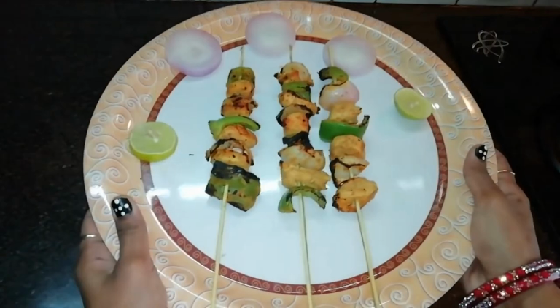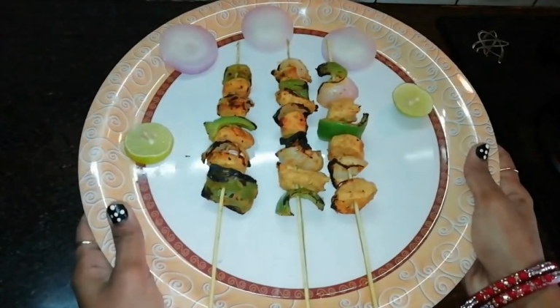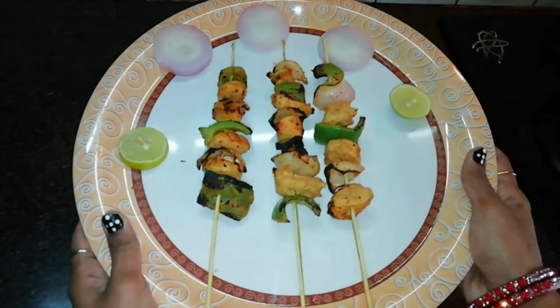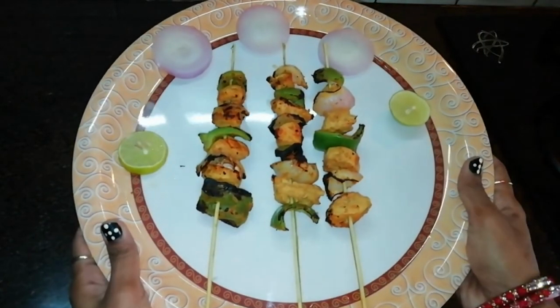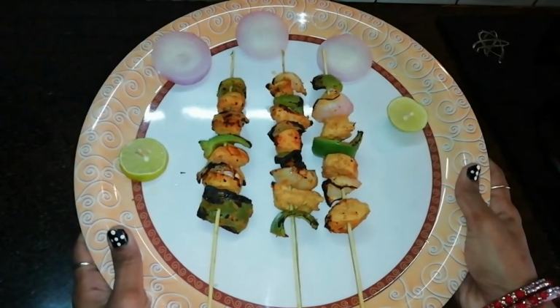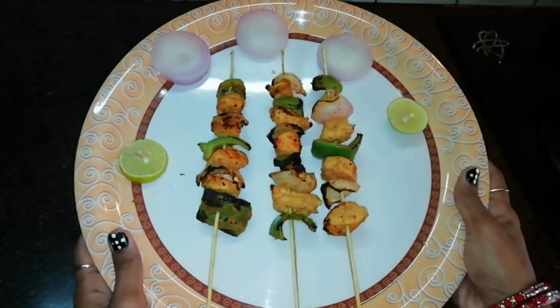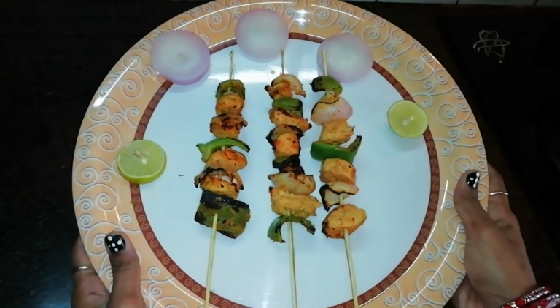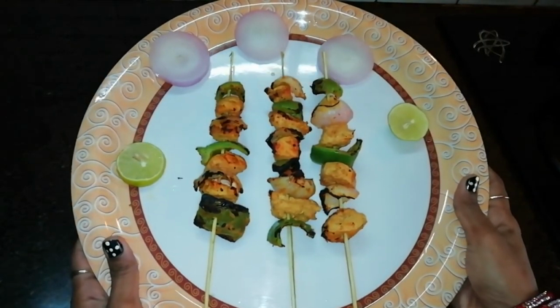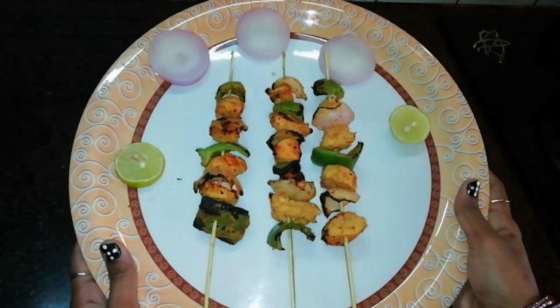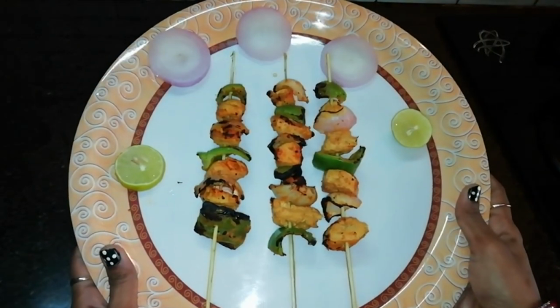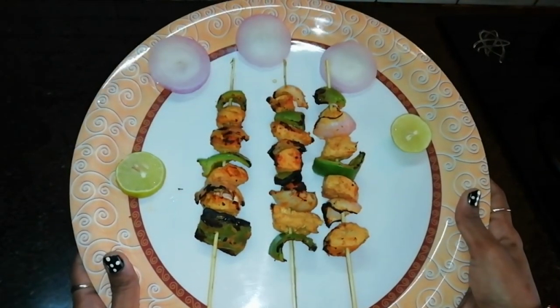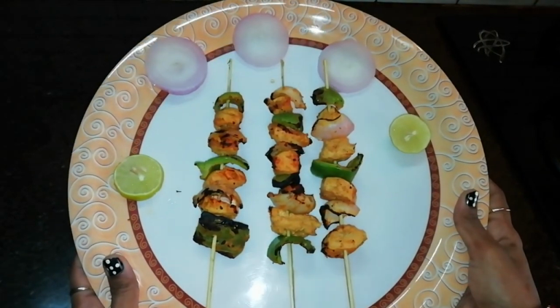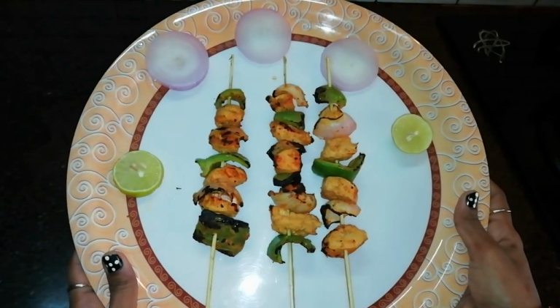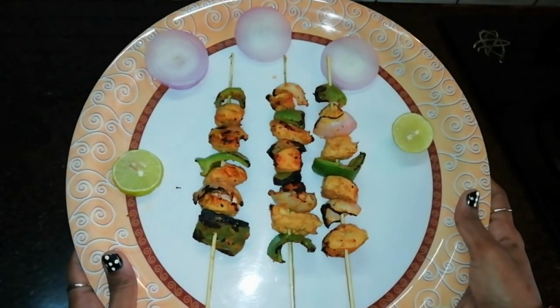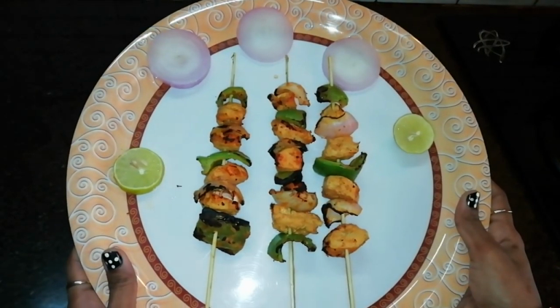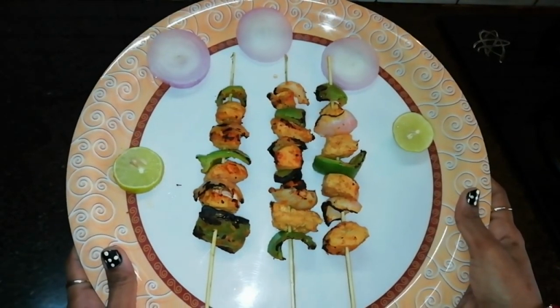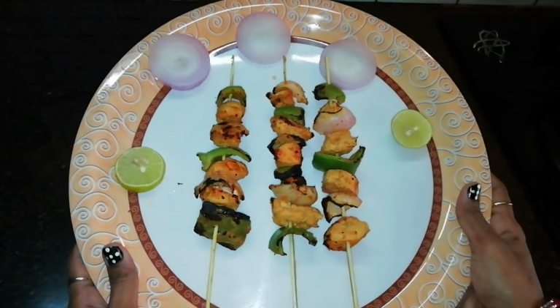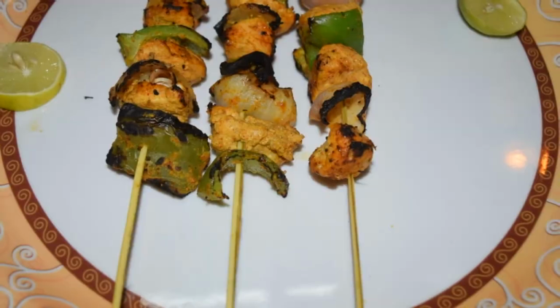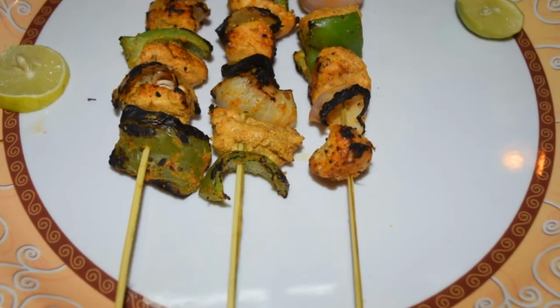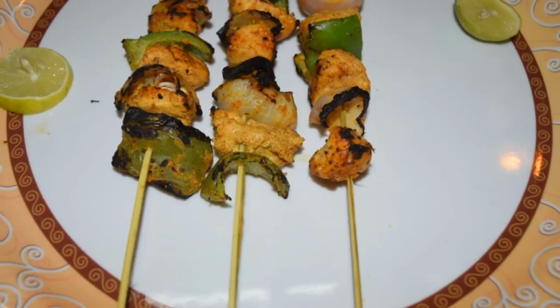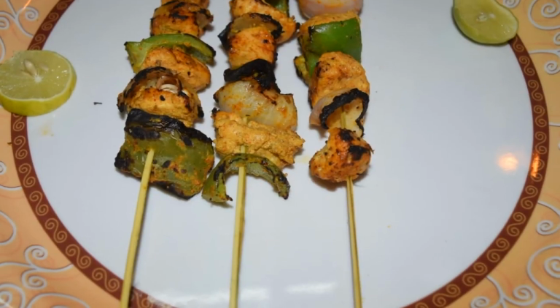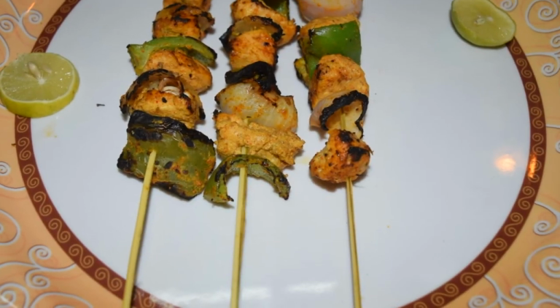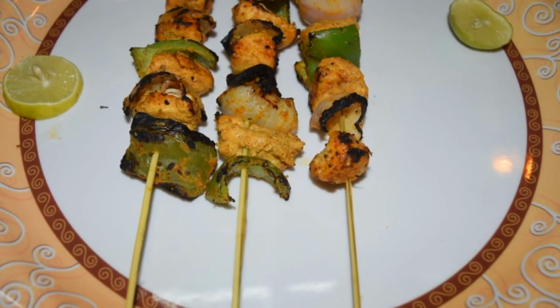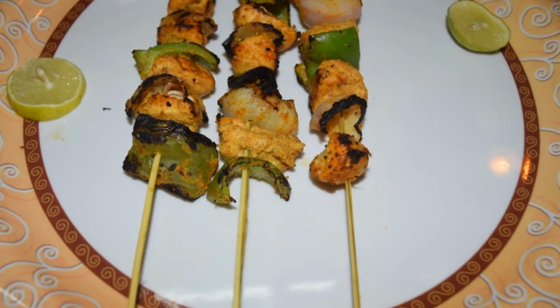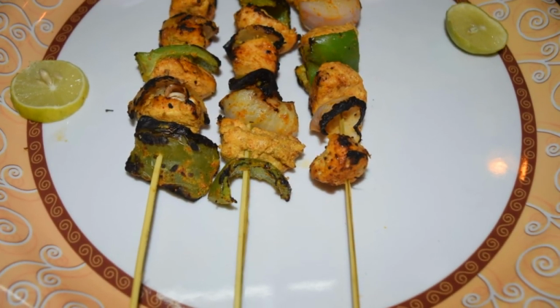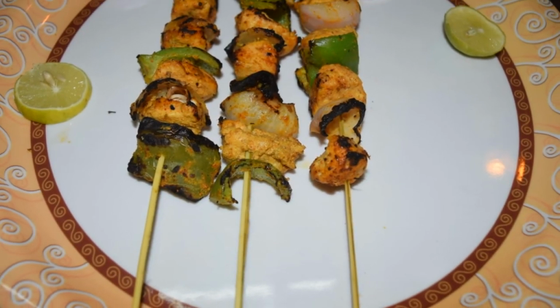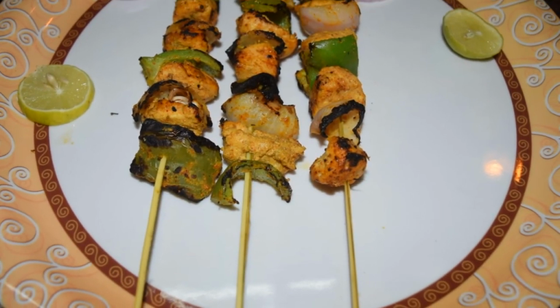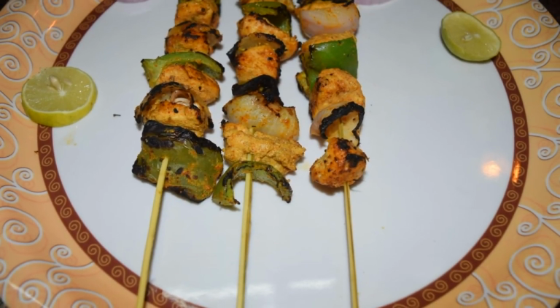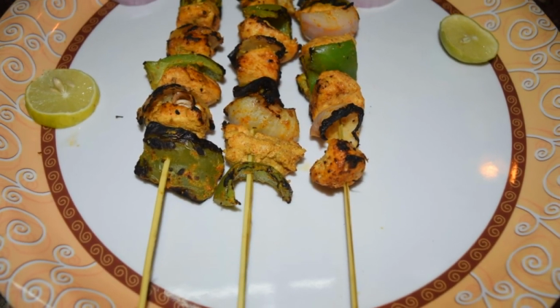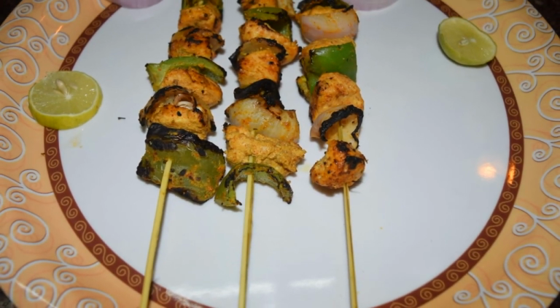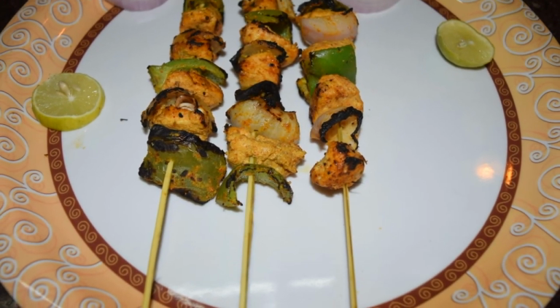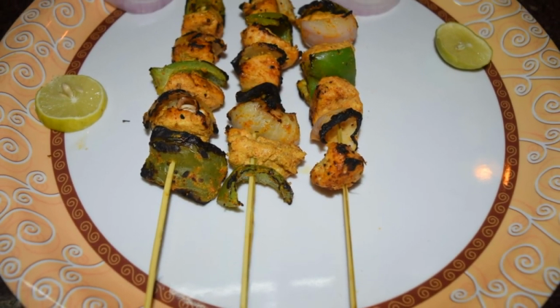Finally, the simple homemade chicken grill is now ready!